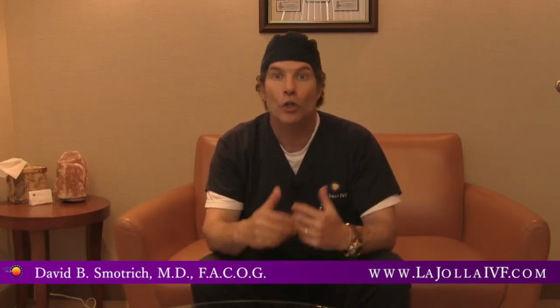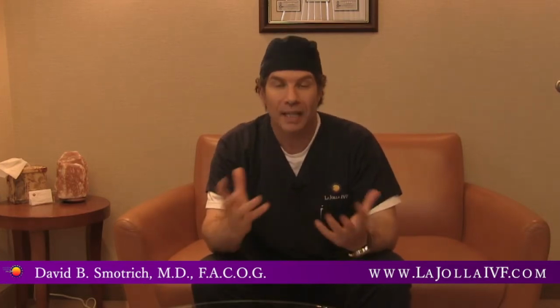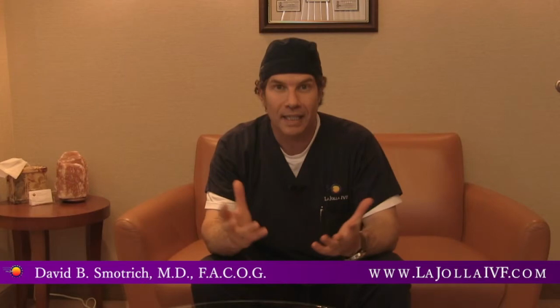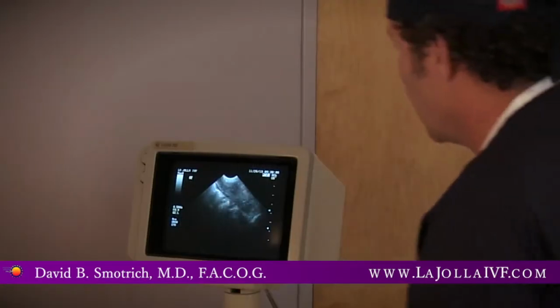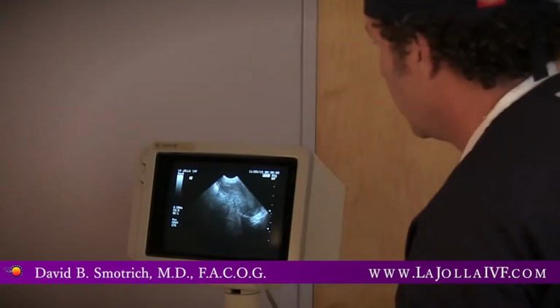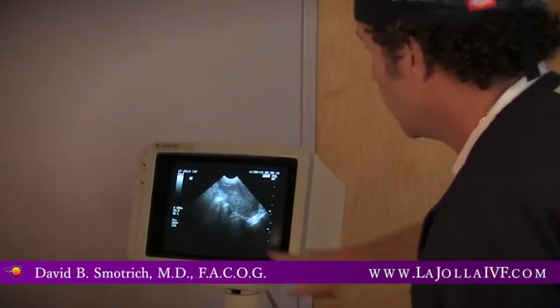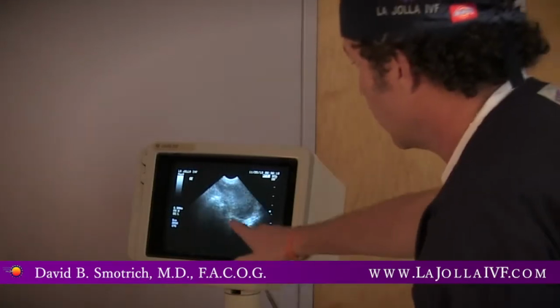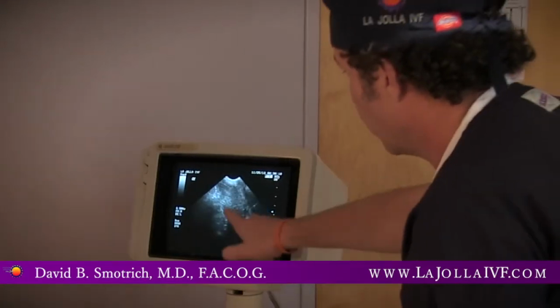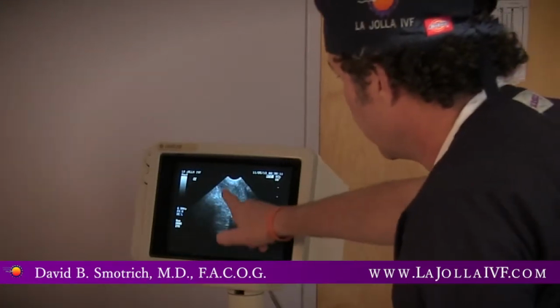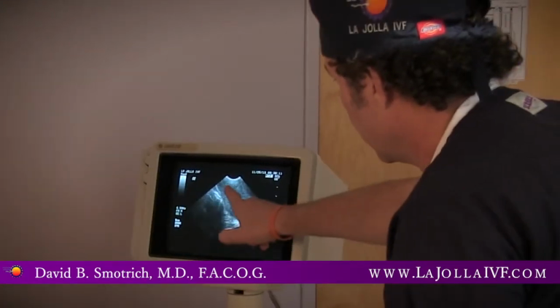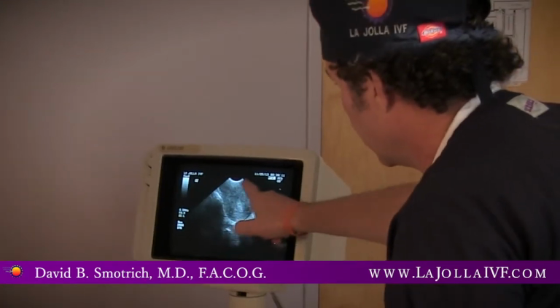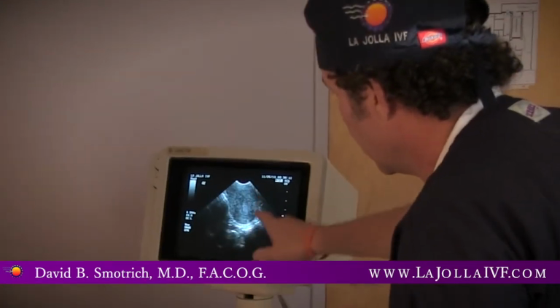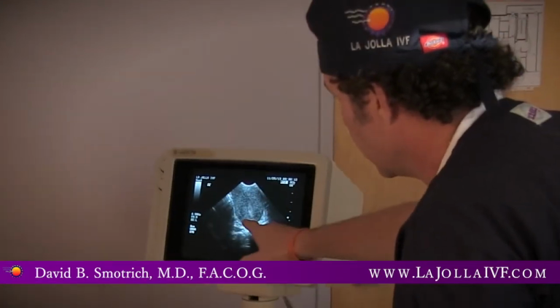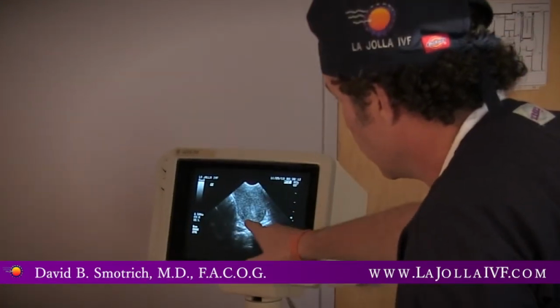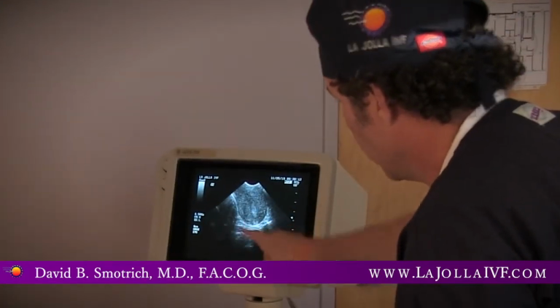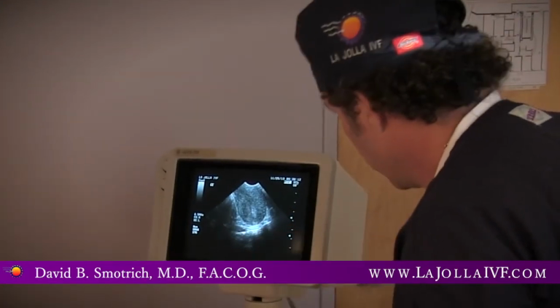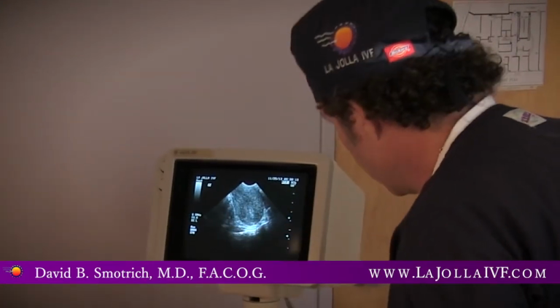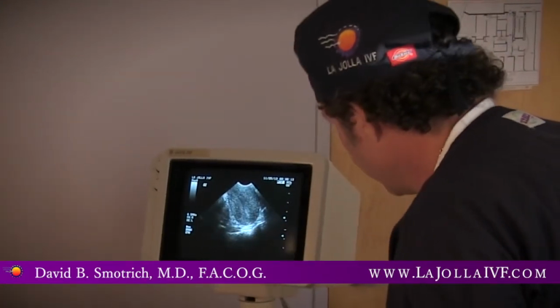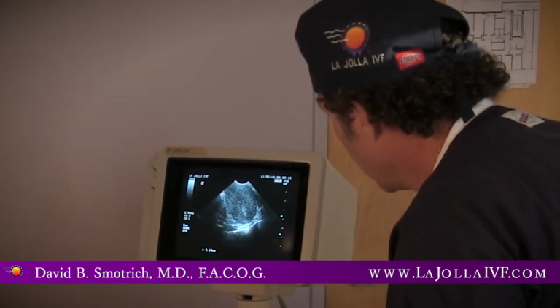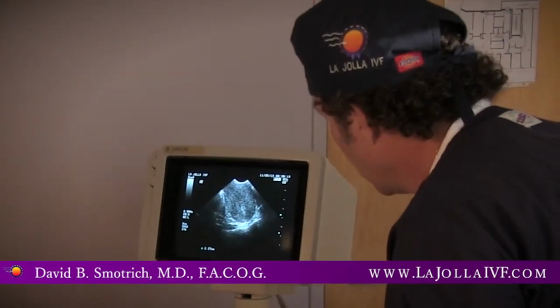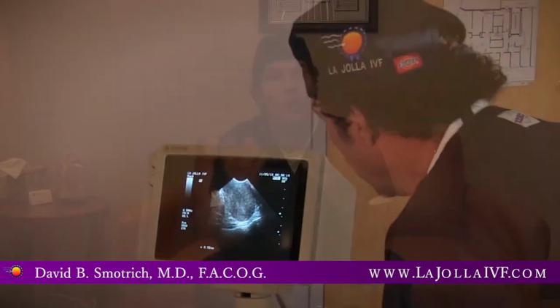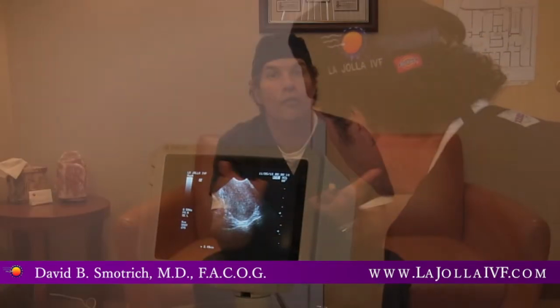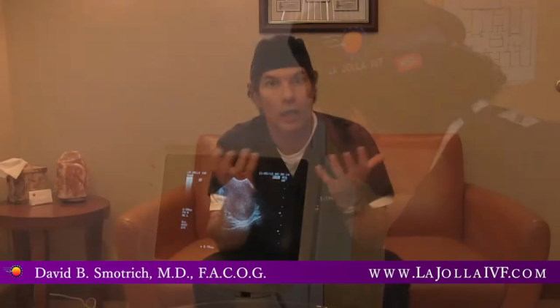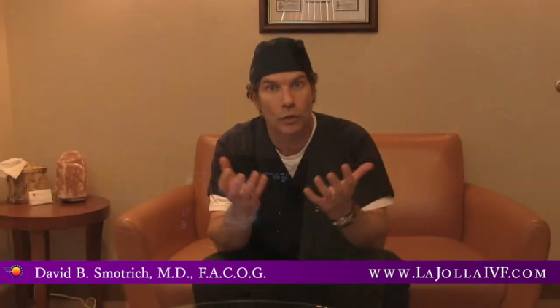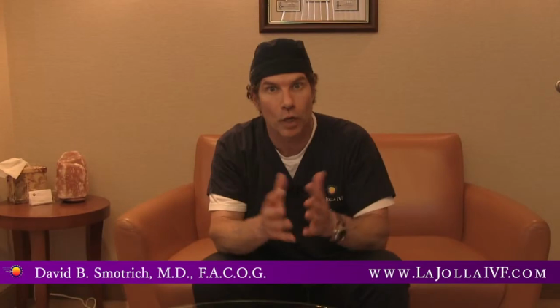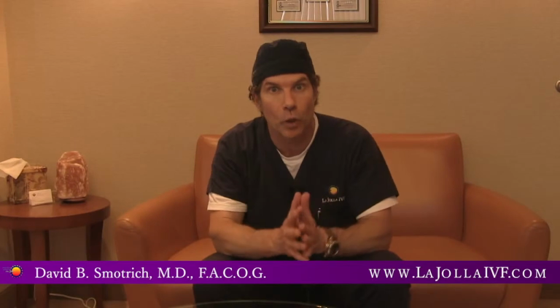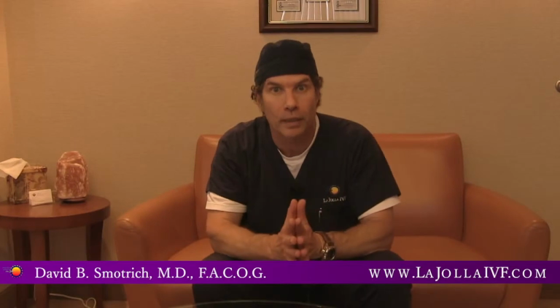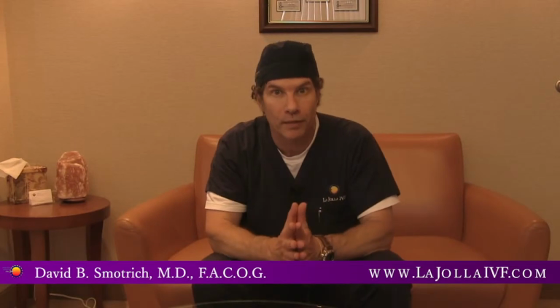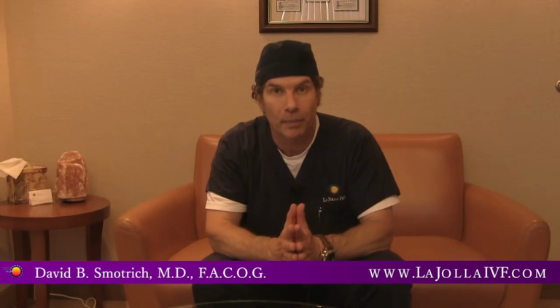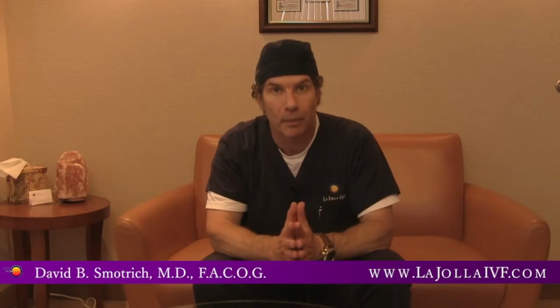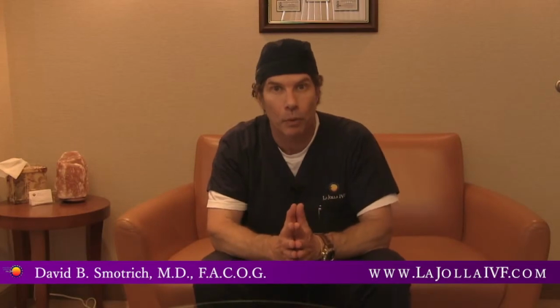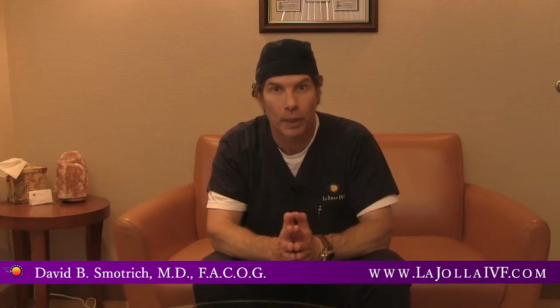During that time, they have vaginal ultrasounds as well as blood hormonal levels to make sure that their follicles are growing and developing appropriately.